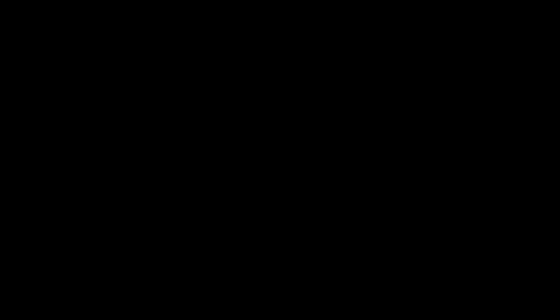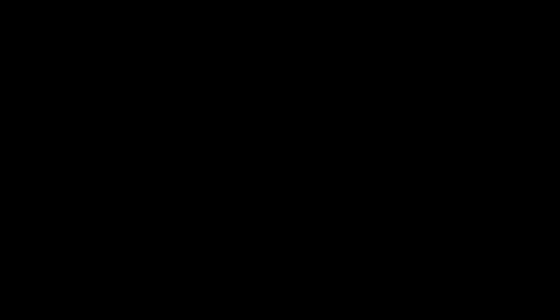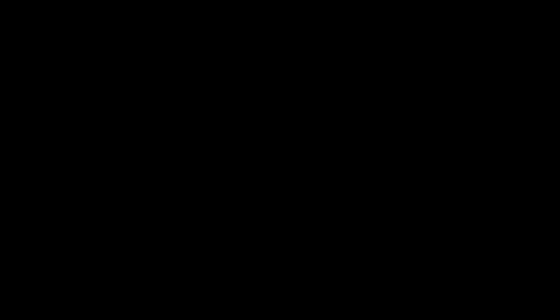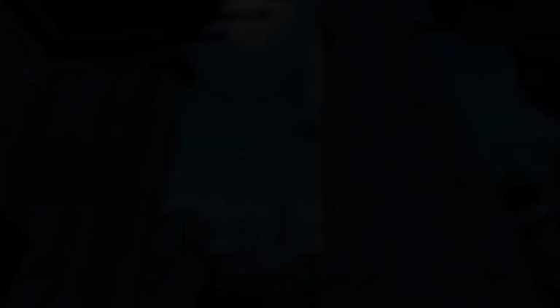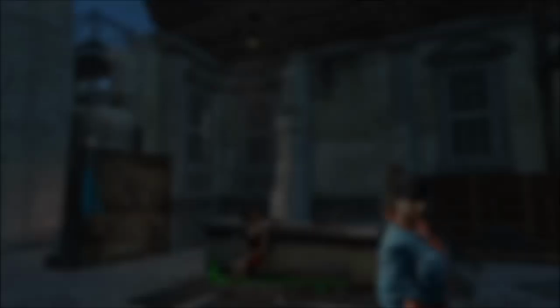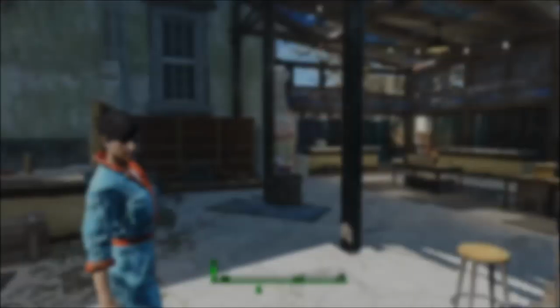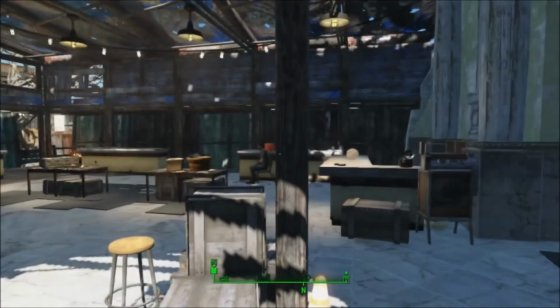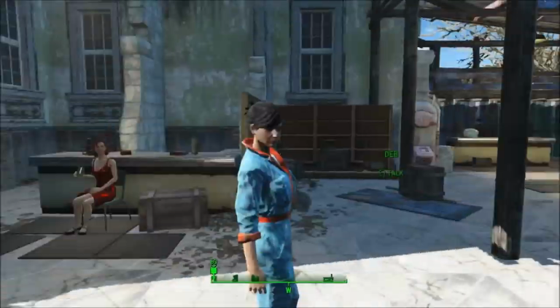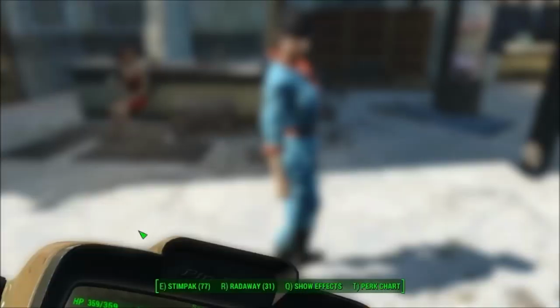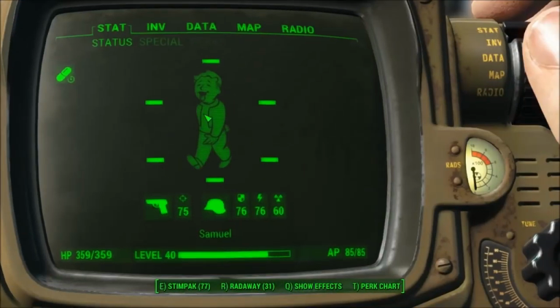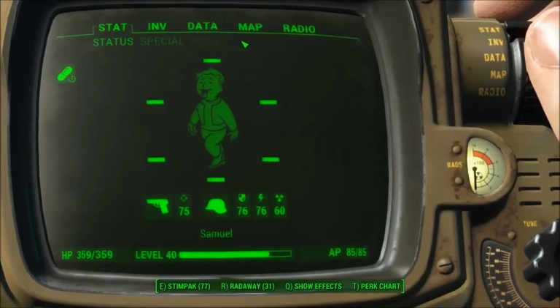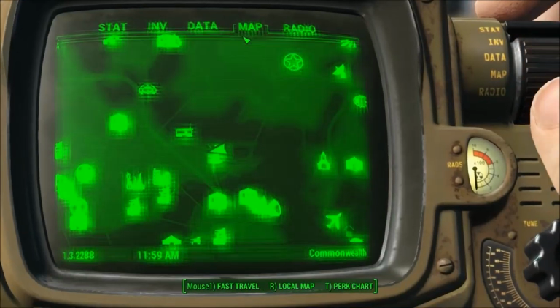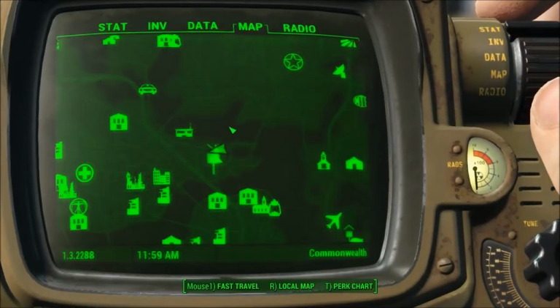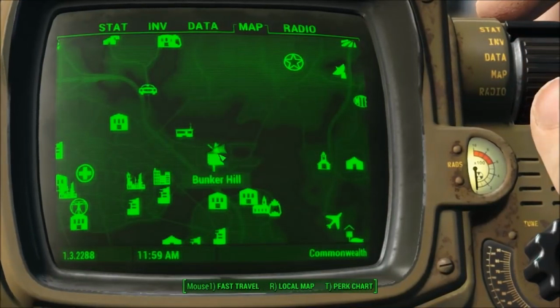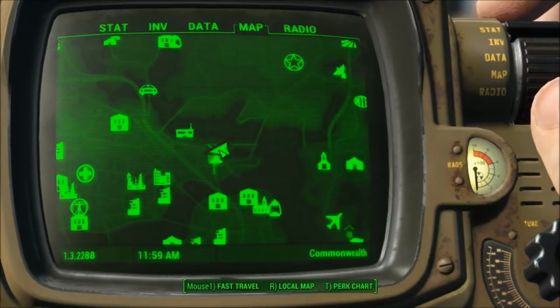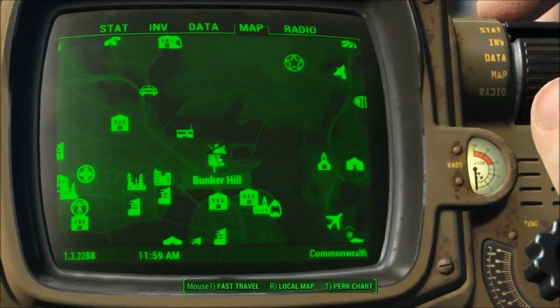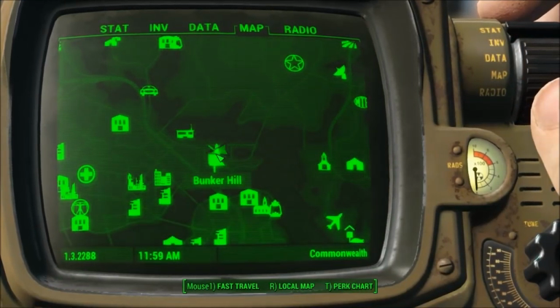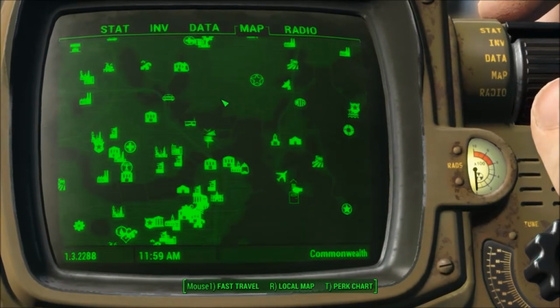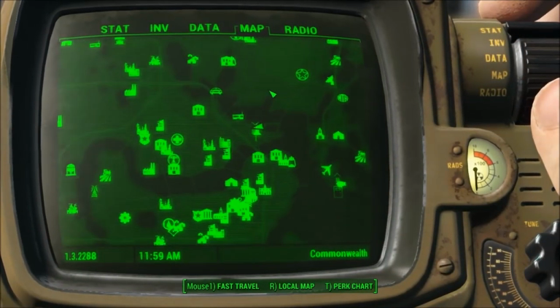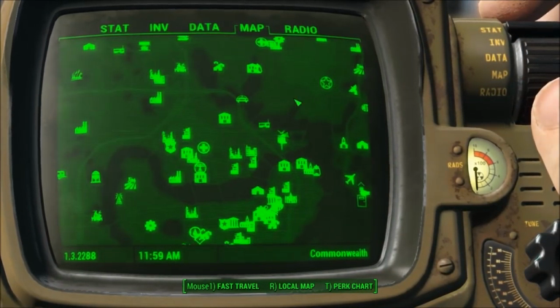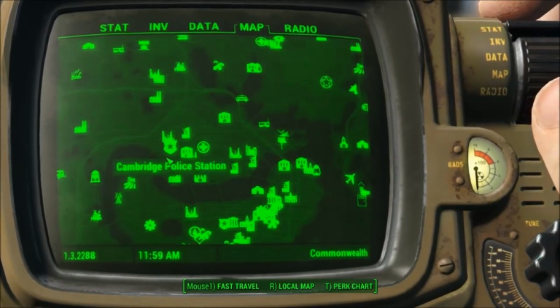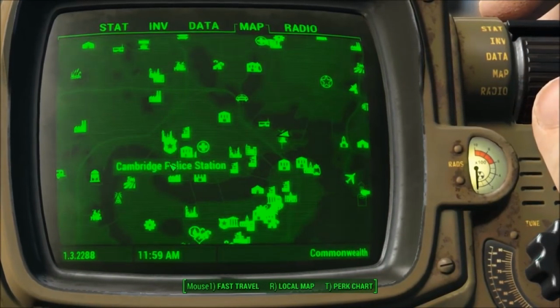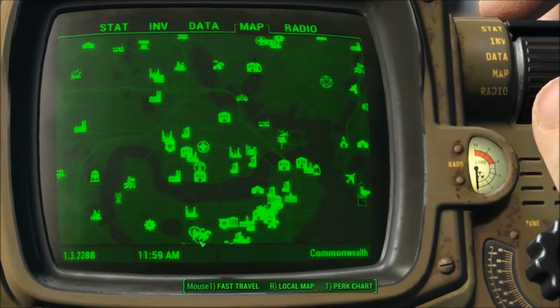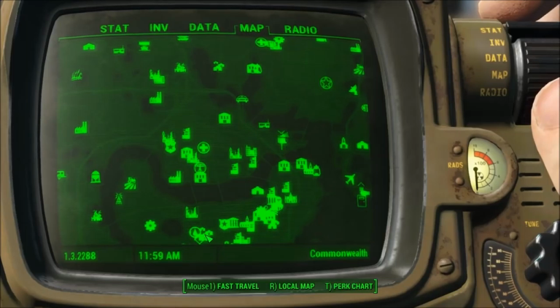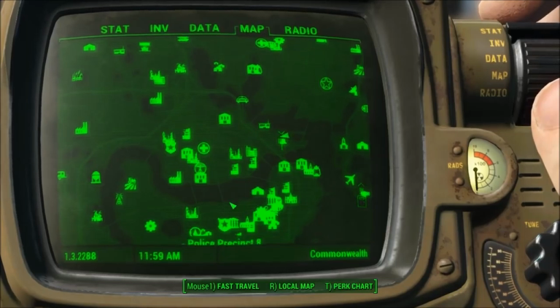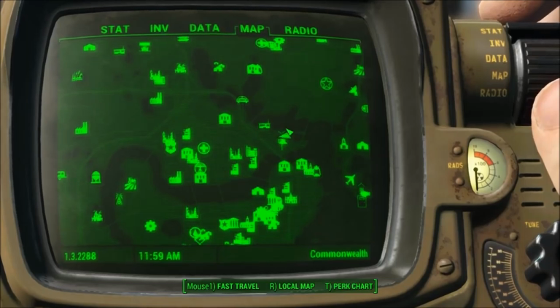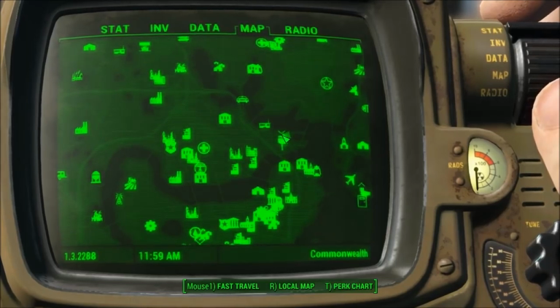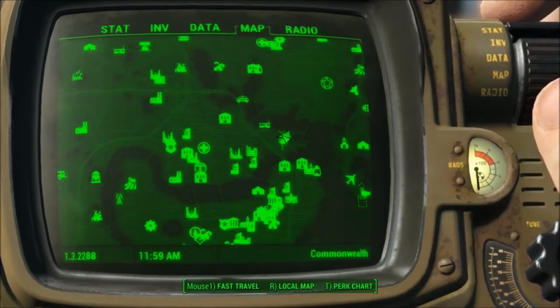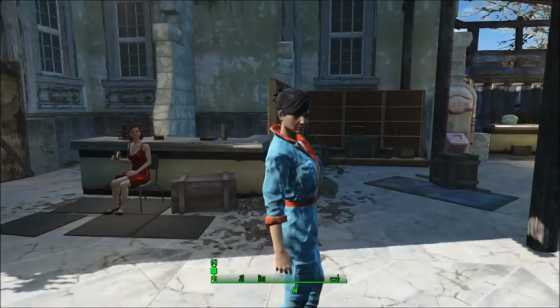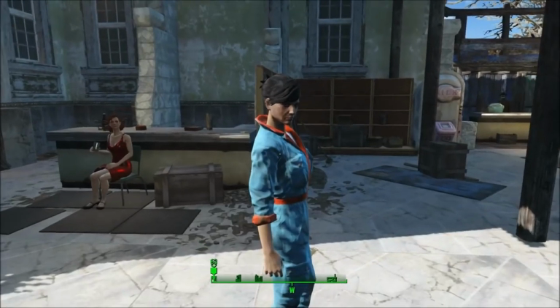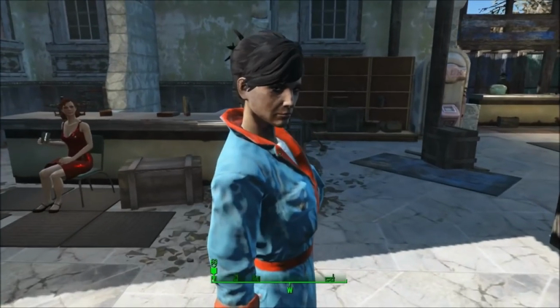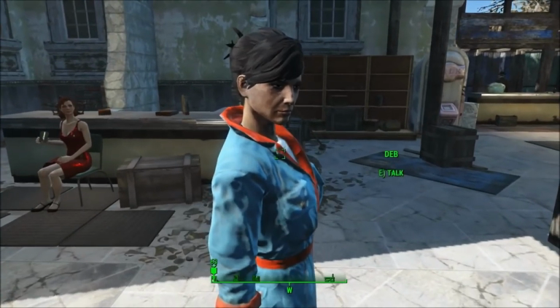Hey guys, what is up? It is SSTMiddleman here with Guides for Us All, and today we're going to be checking out the unique weapon Wastelander's Friend in Fallout 4.